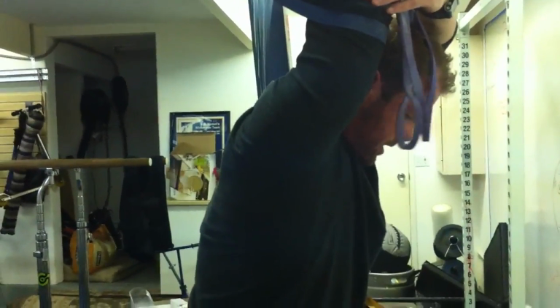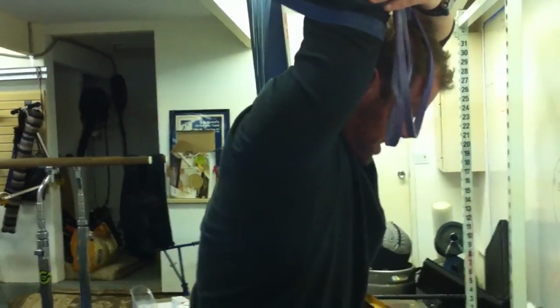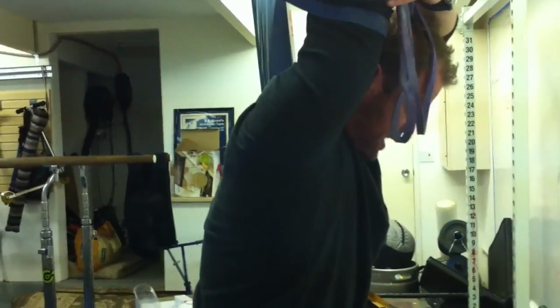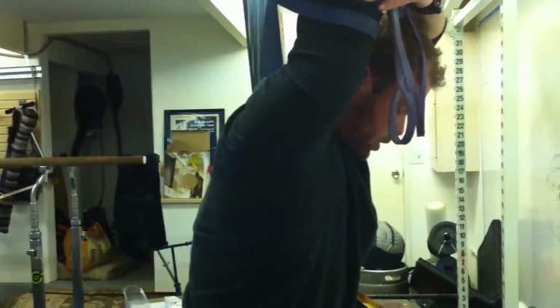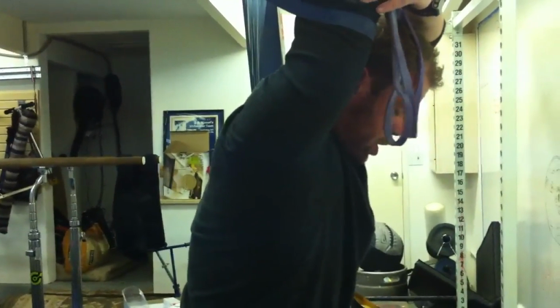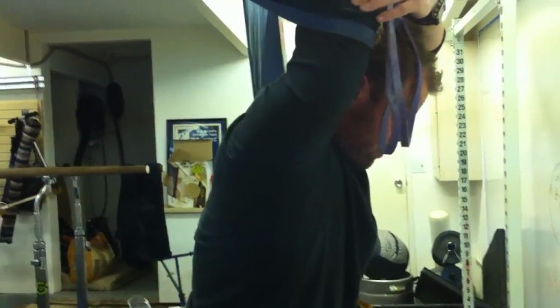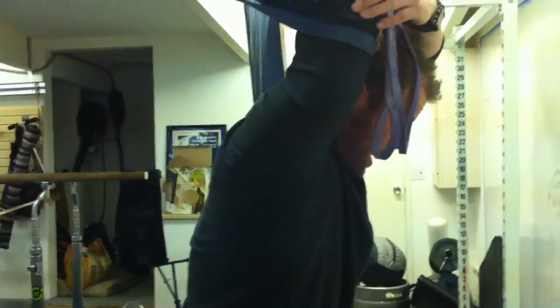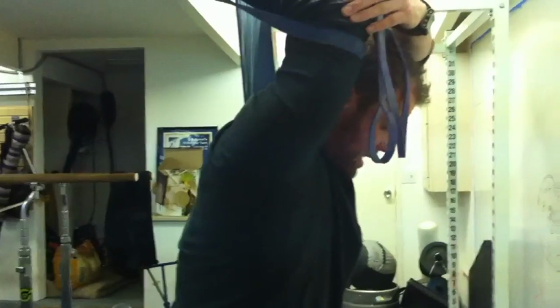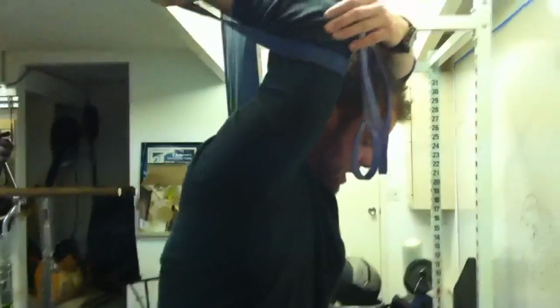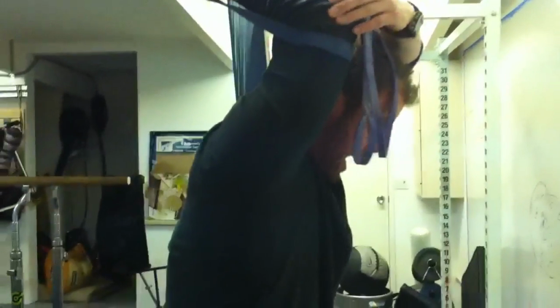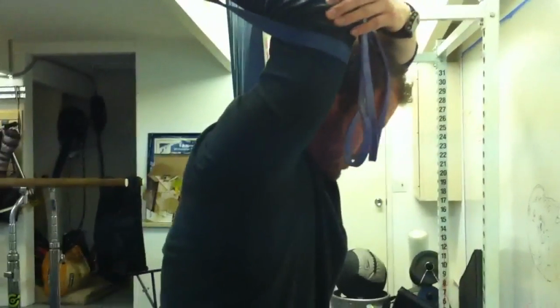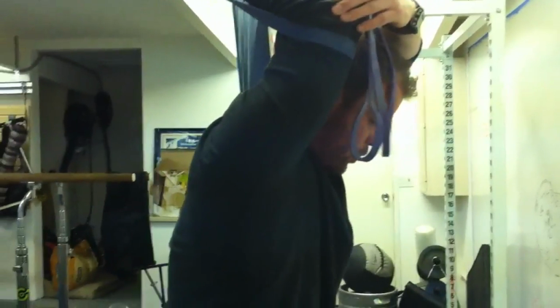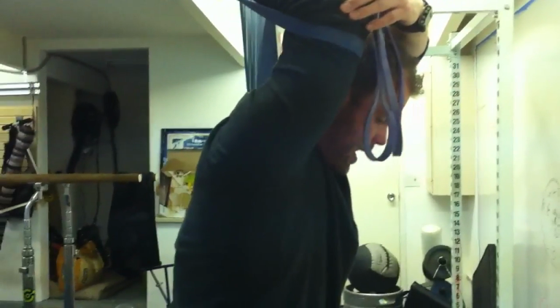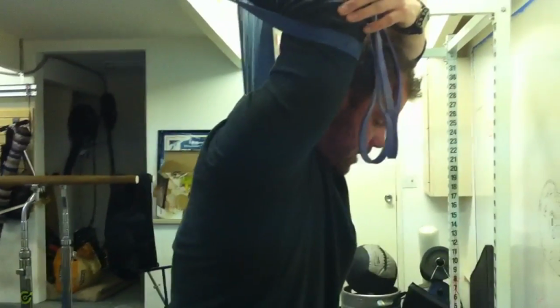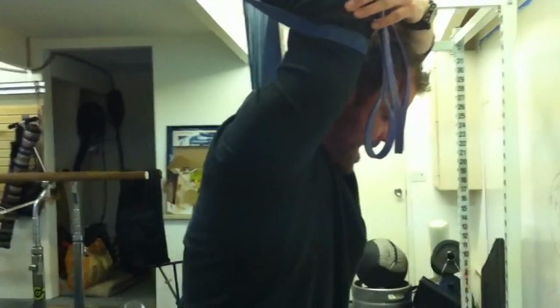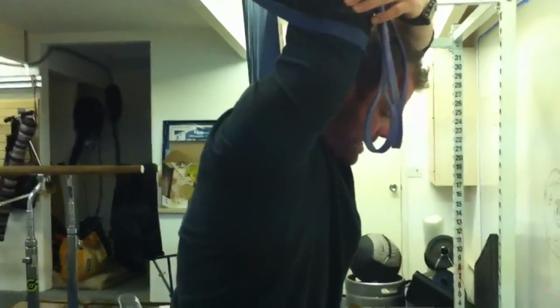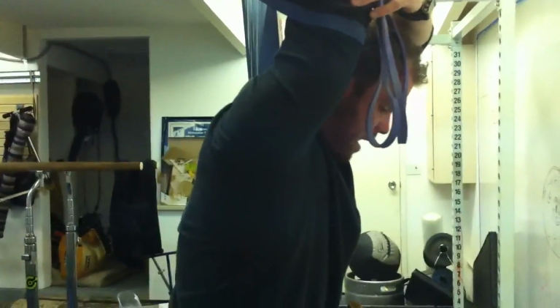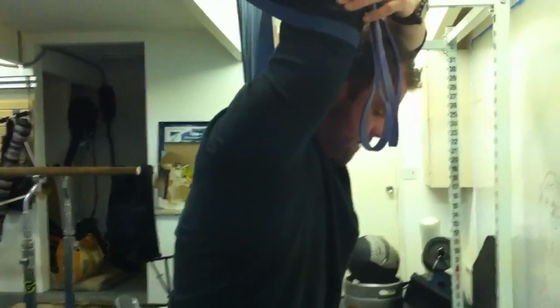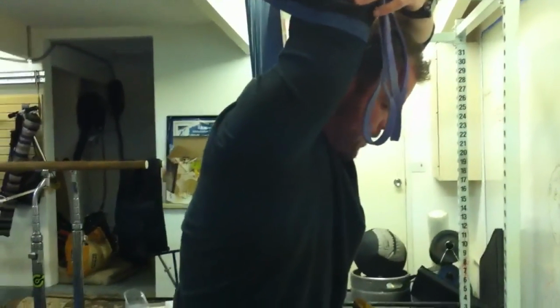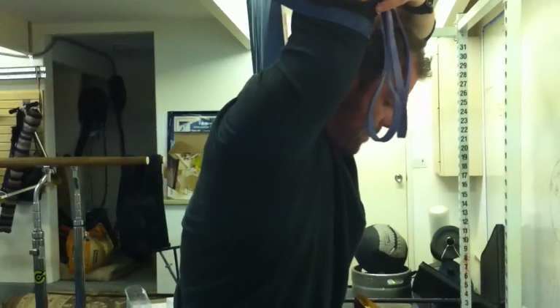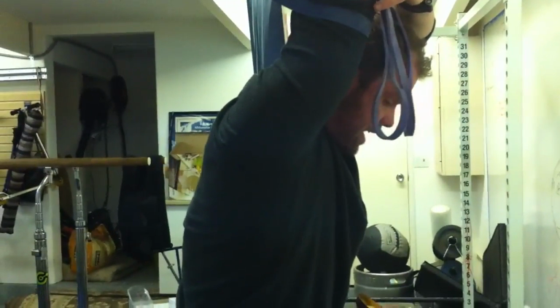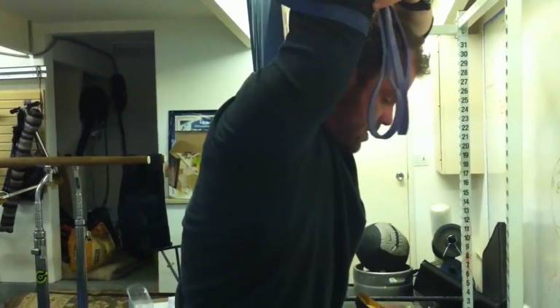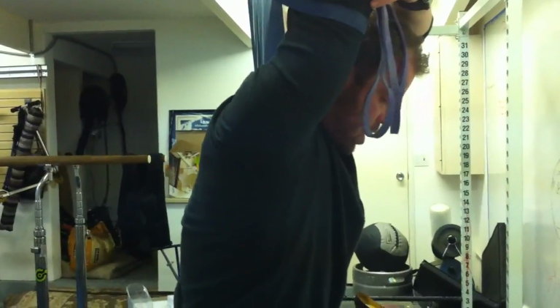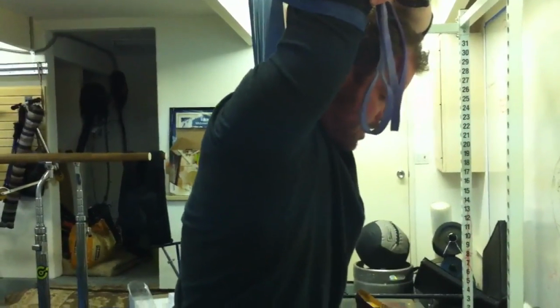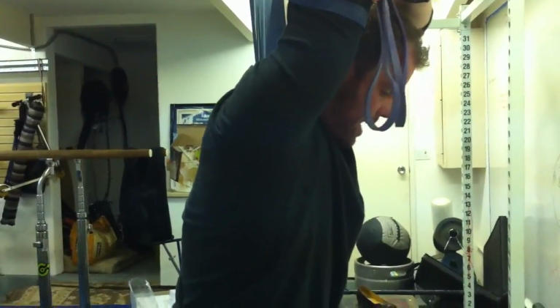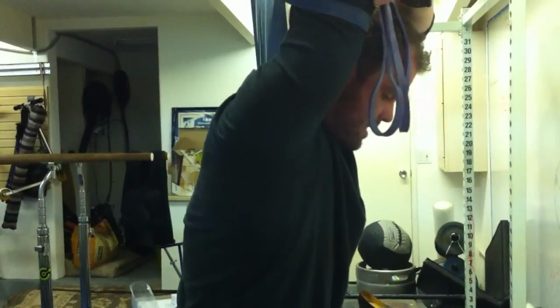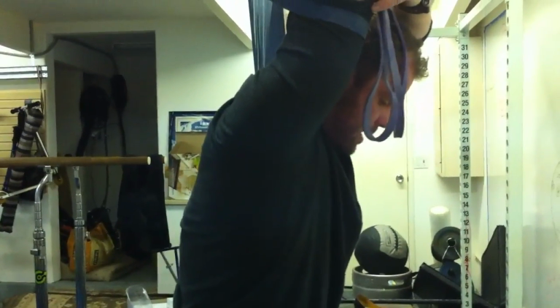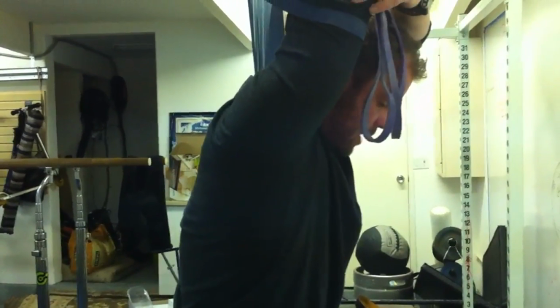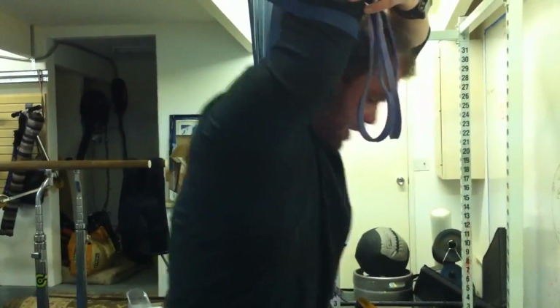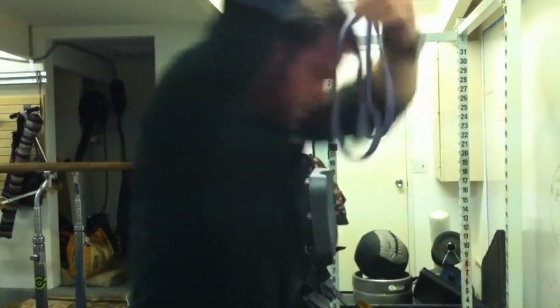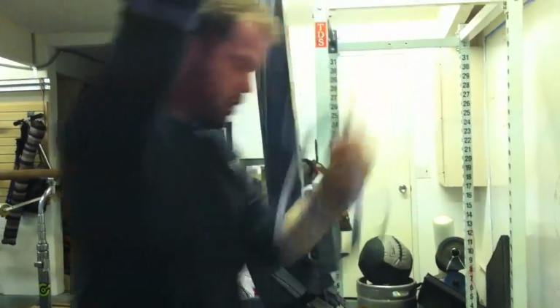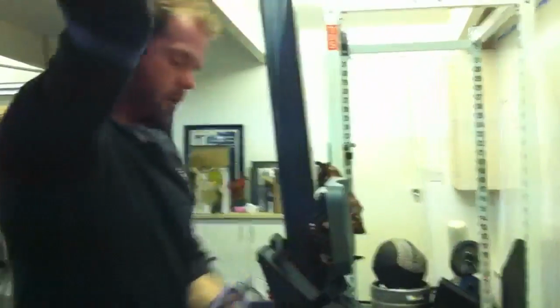Let's go ahead and get two minutes each side. Contract, relax — five seconds on, ten seconds off in this position.